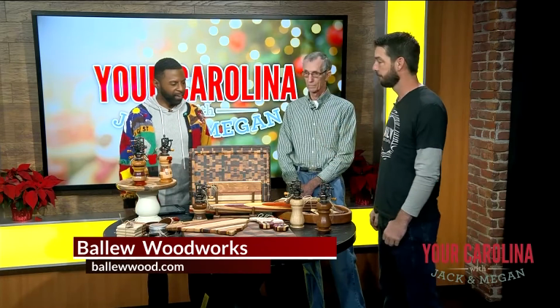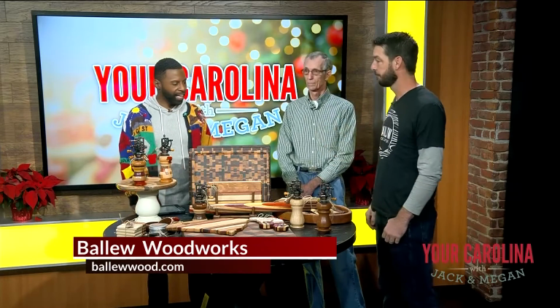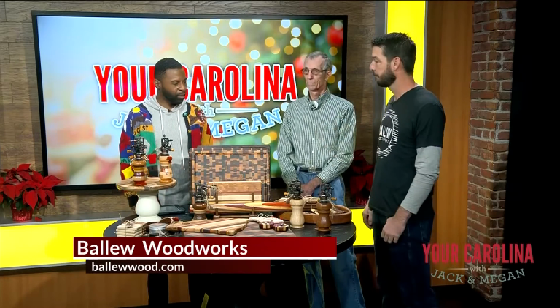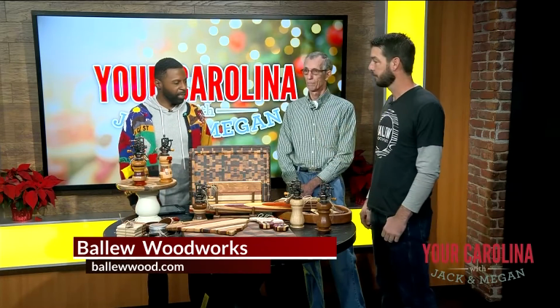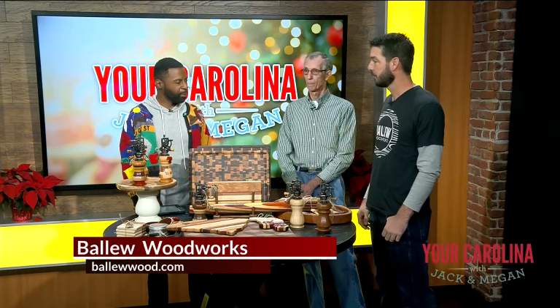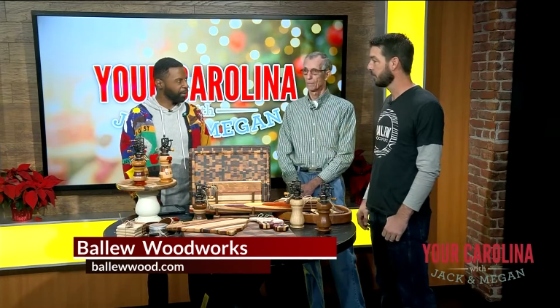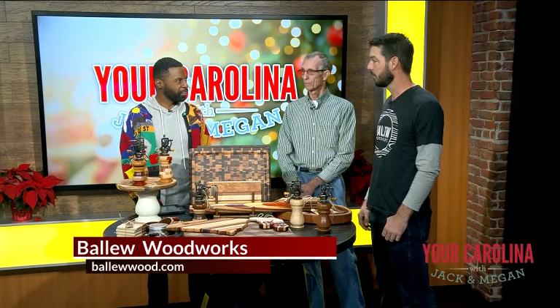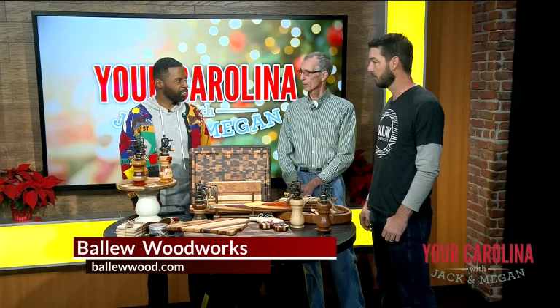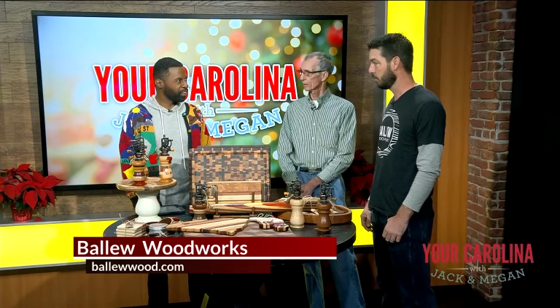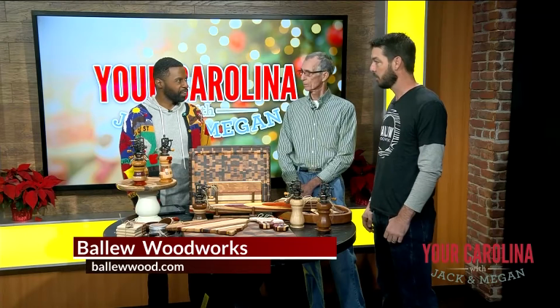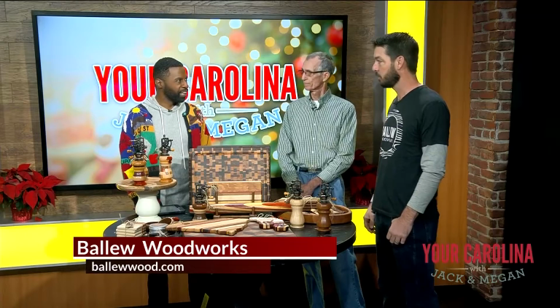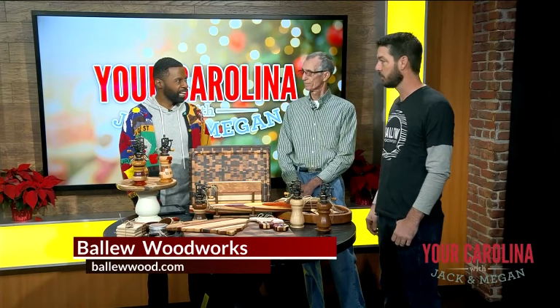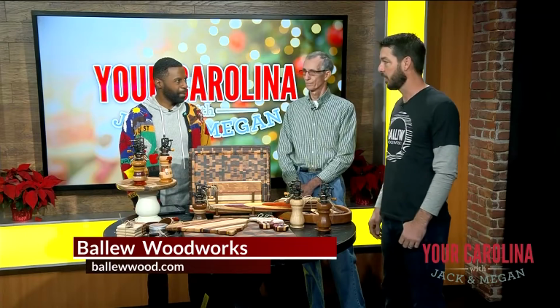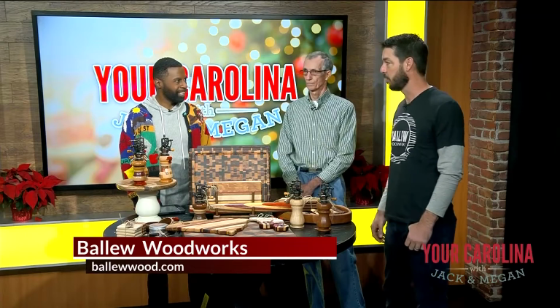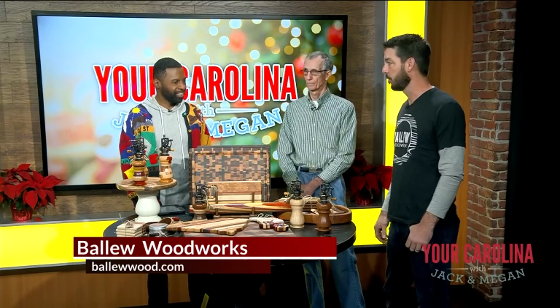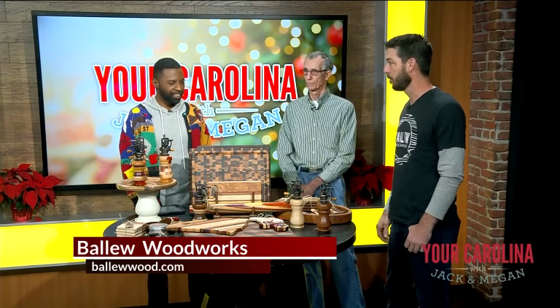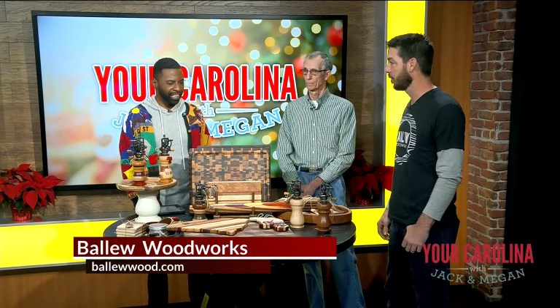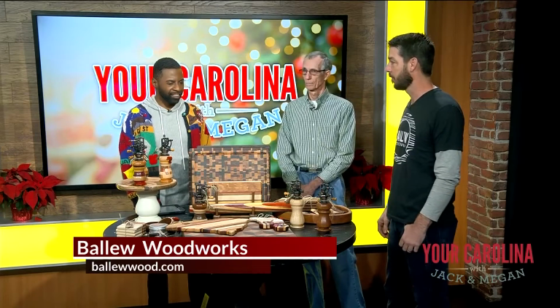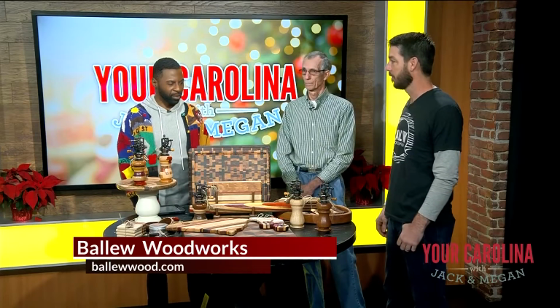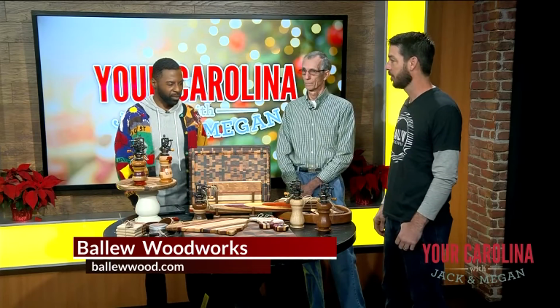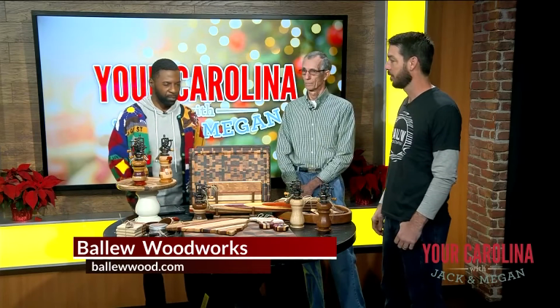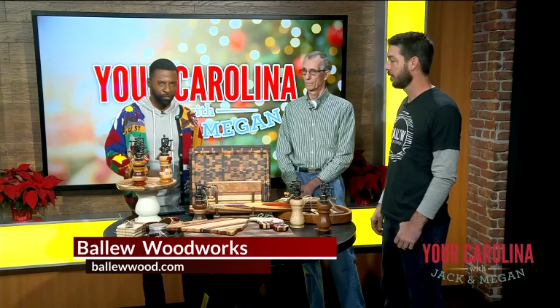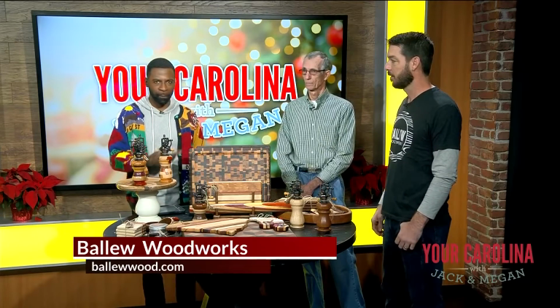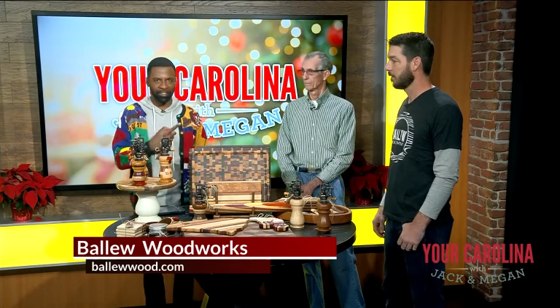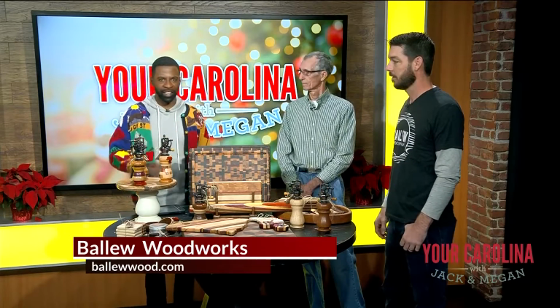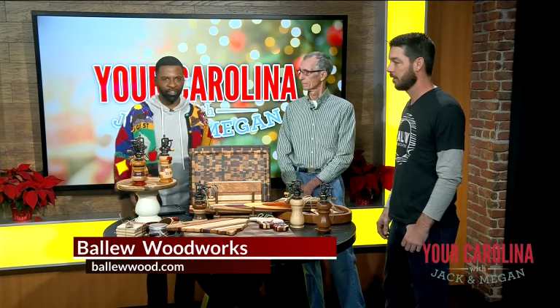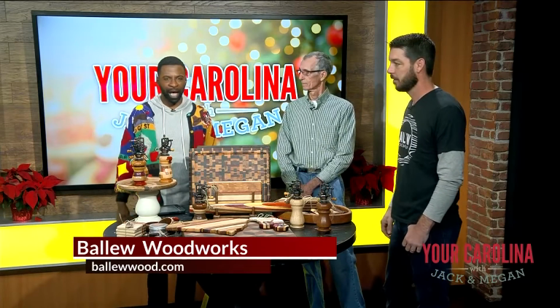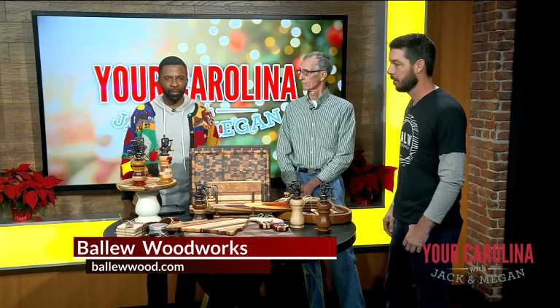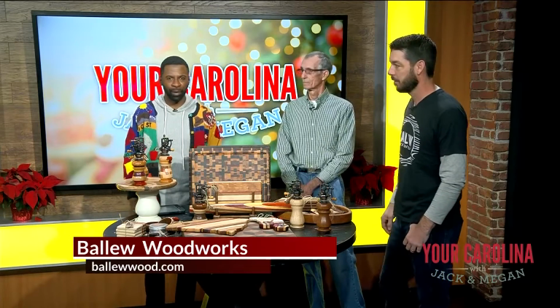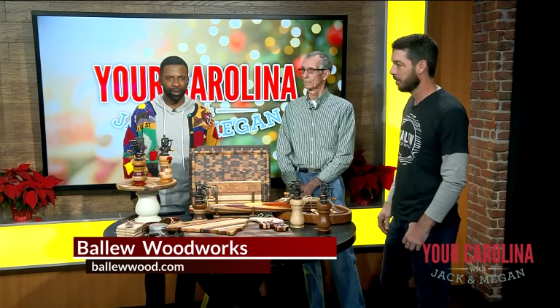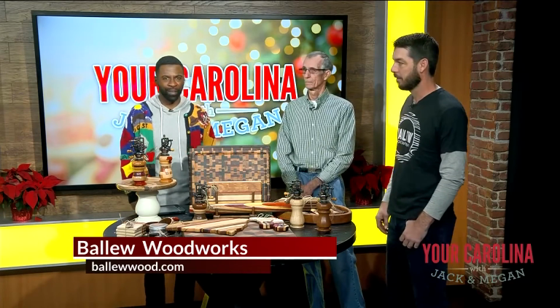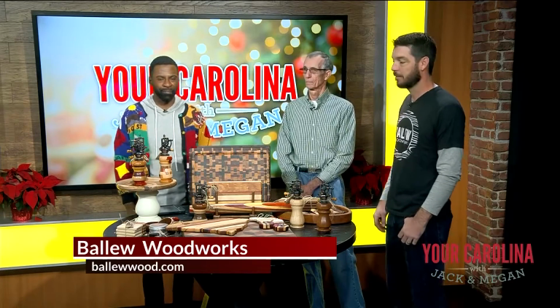Thank you guys so much. Merry Christmas to you. Merry Christmas. Thank you. Come back and see us again soon. Beautiful pieces — go shop local with them.